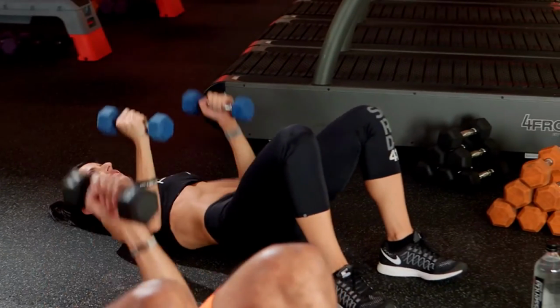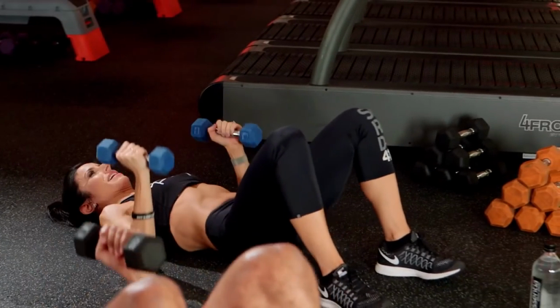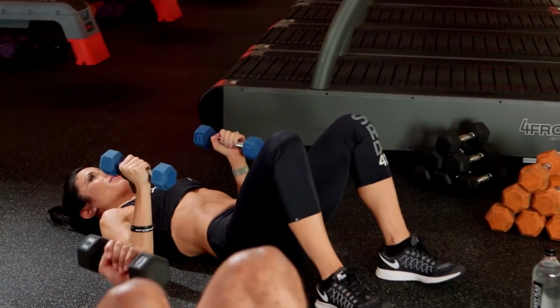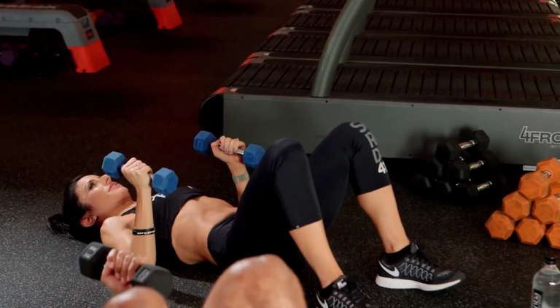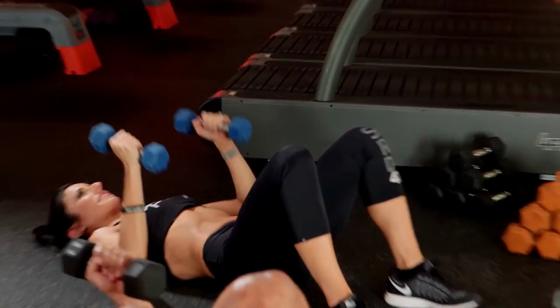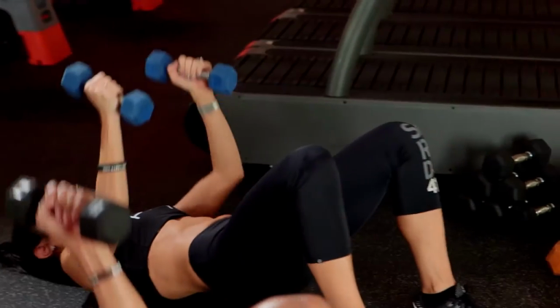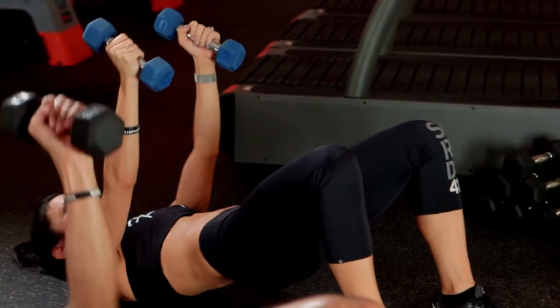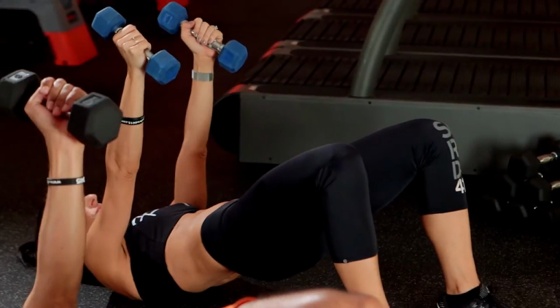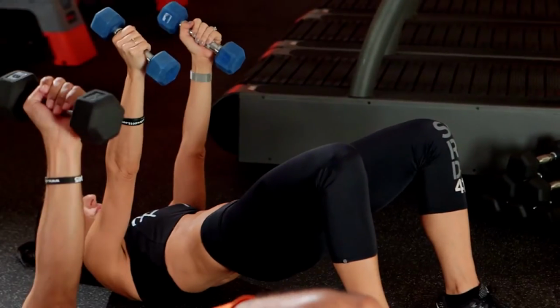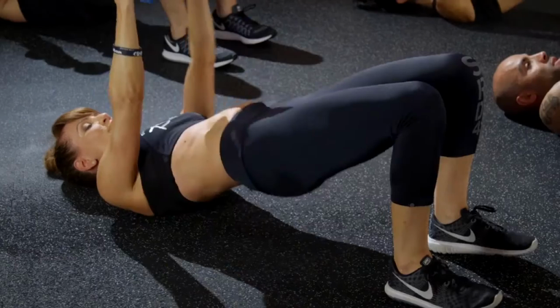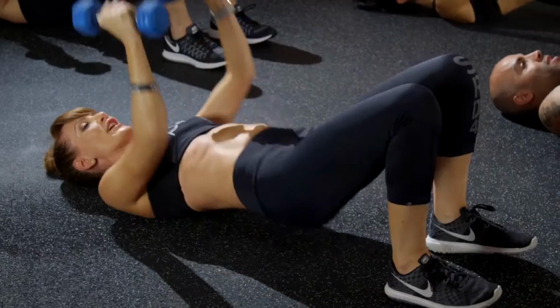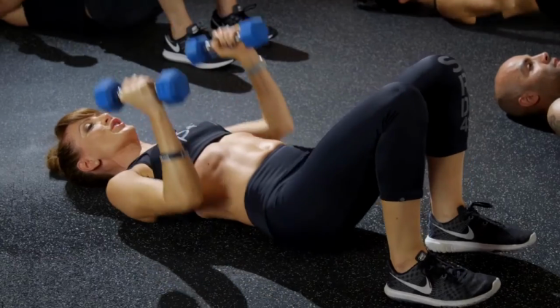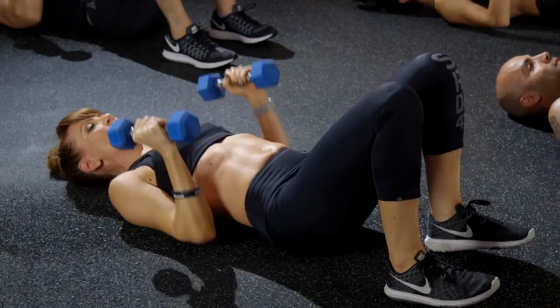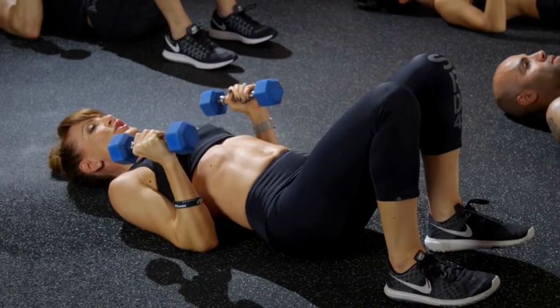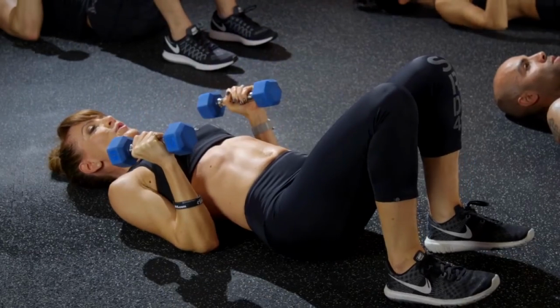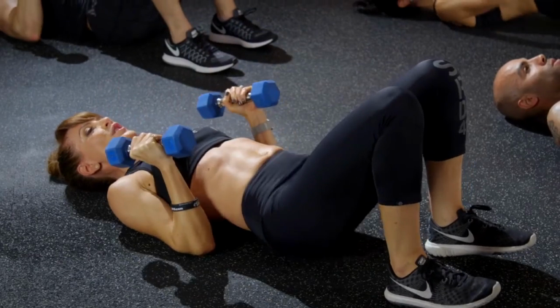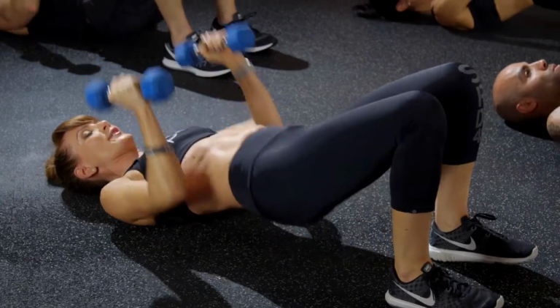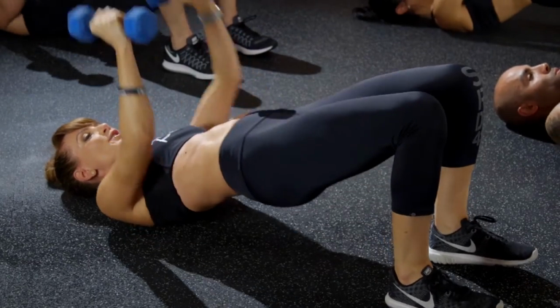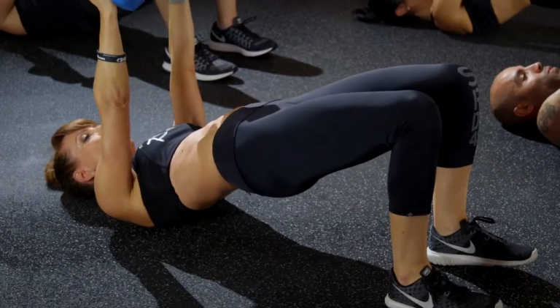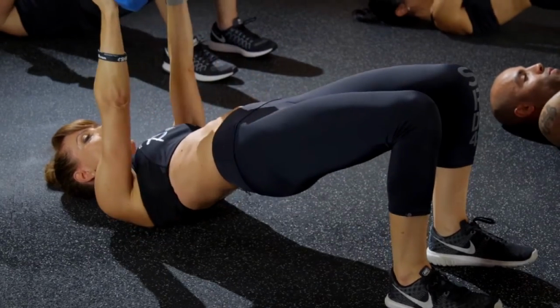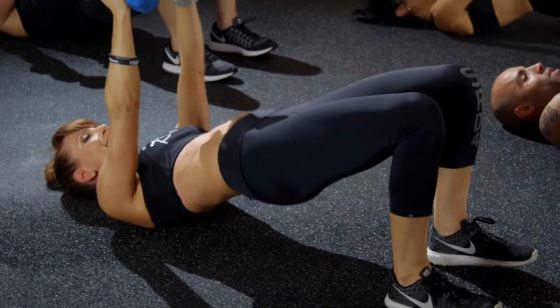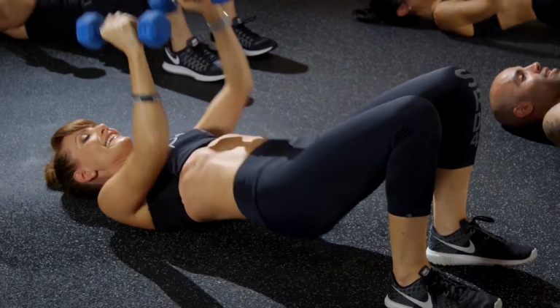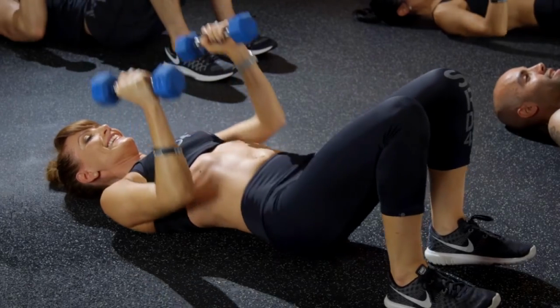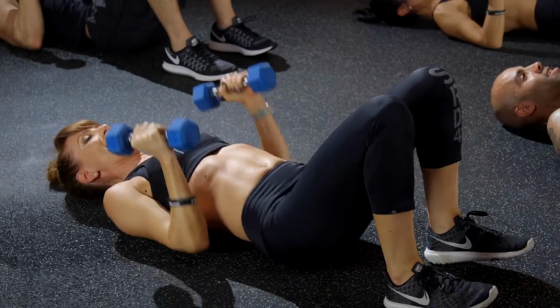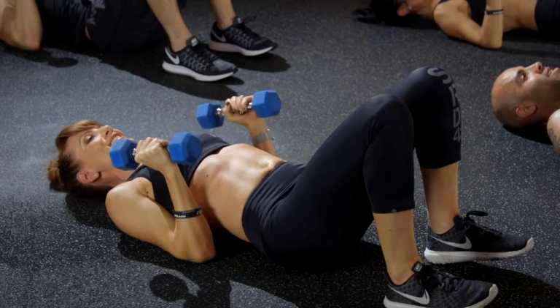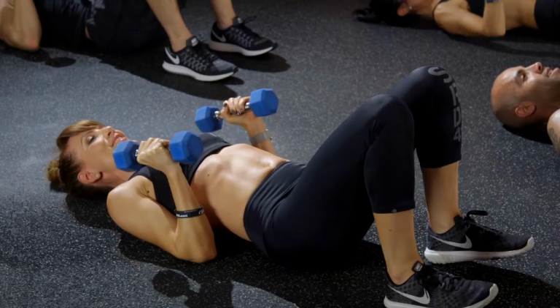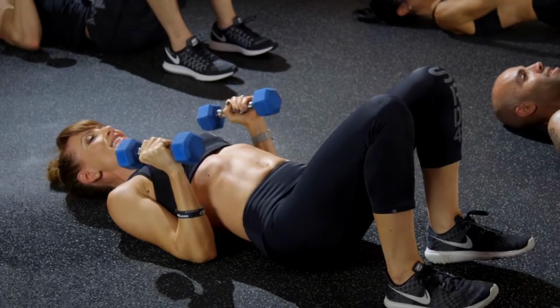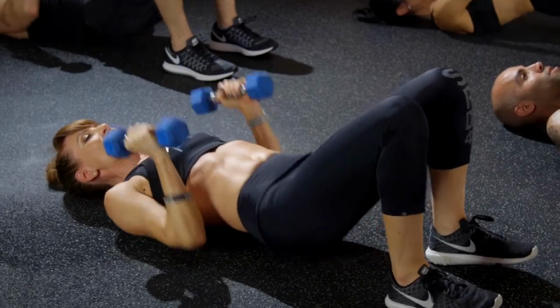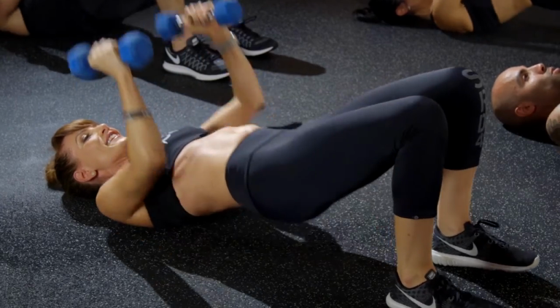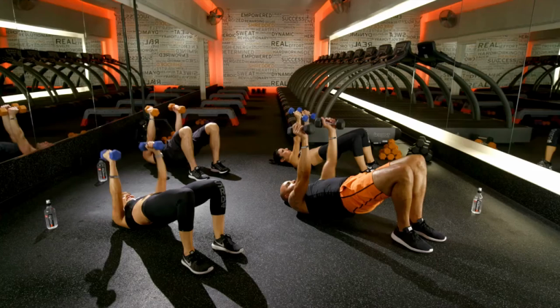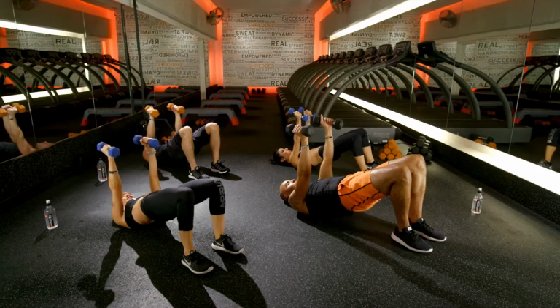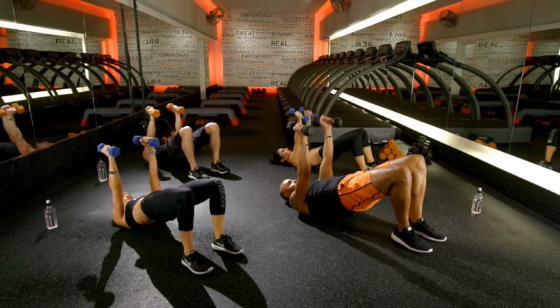My arms are feeling it. I know, so let's just do two more. This is one, last one, two.